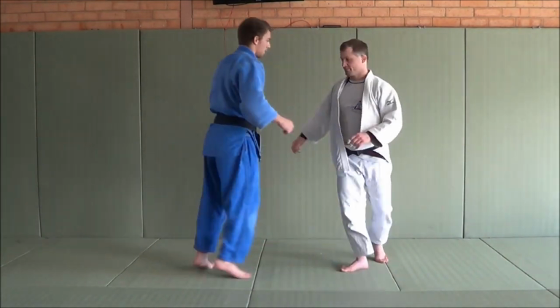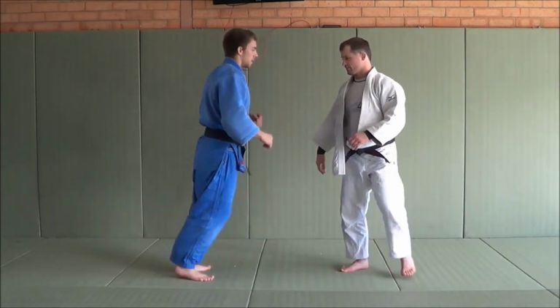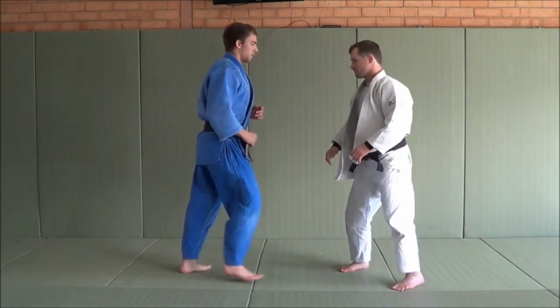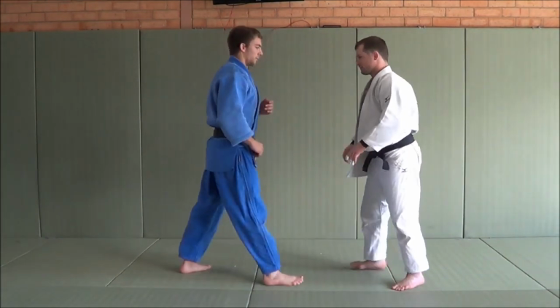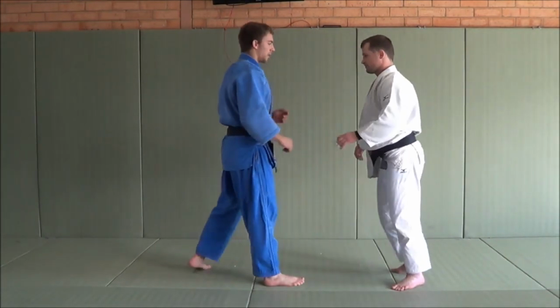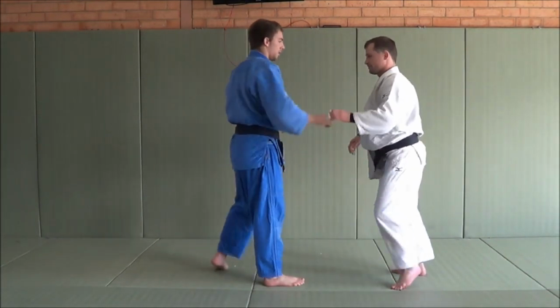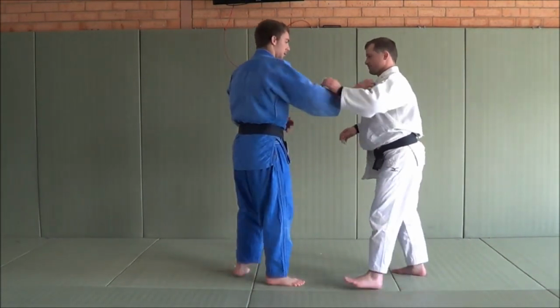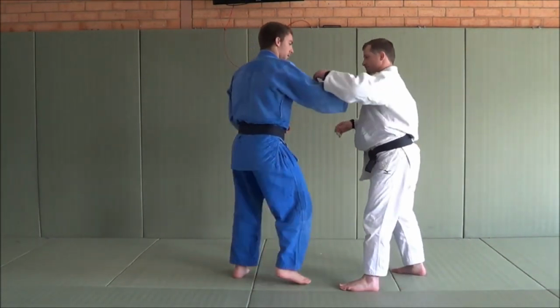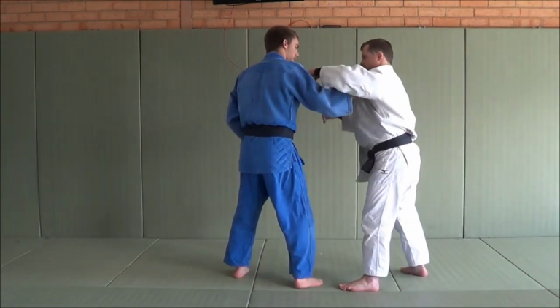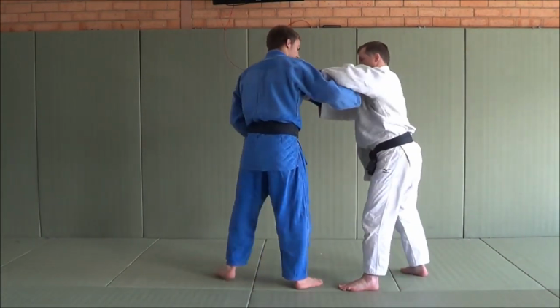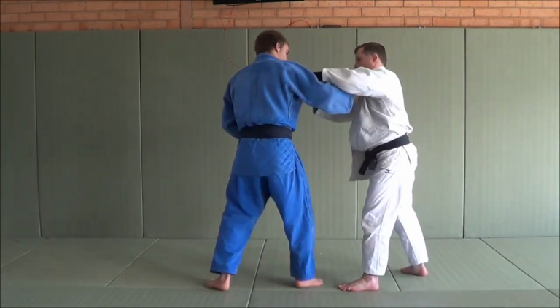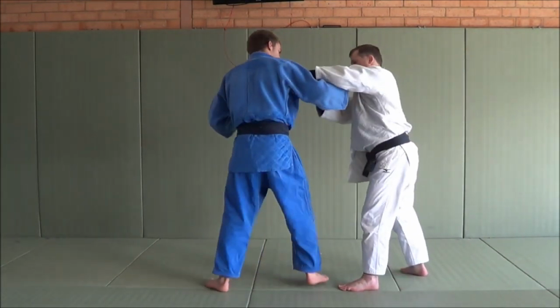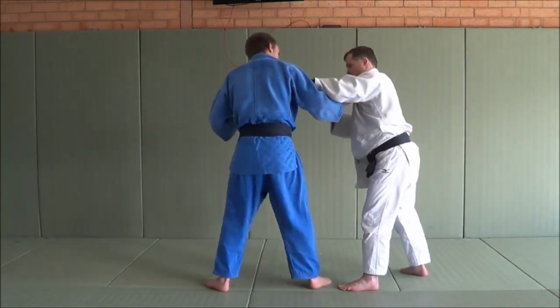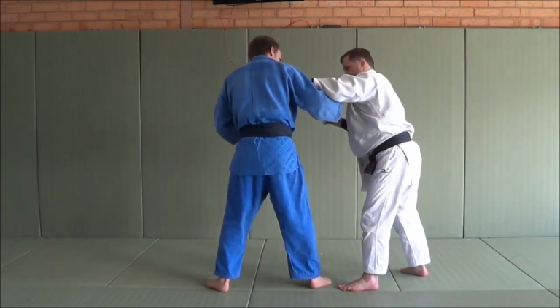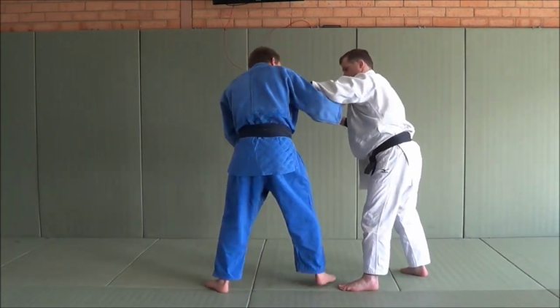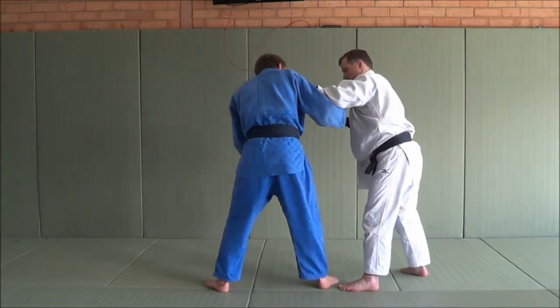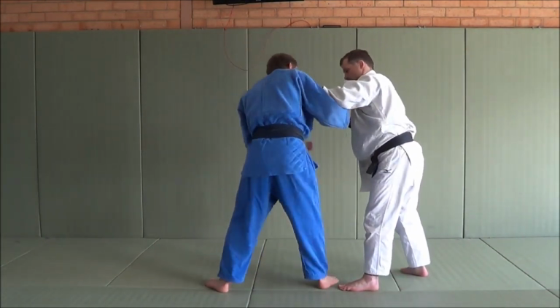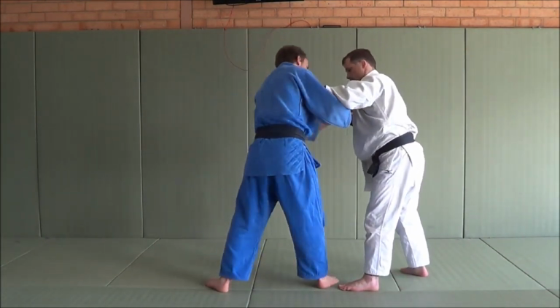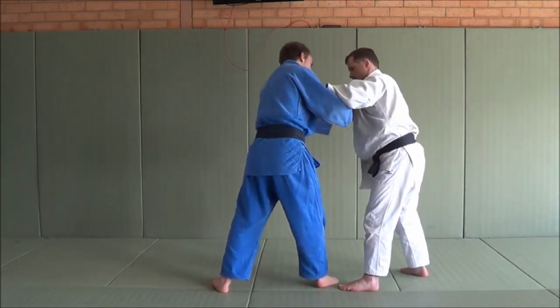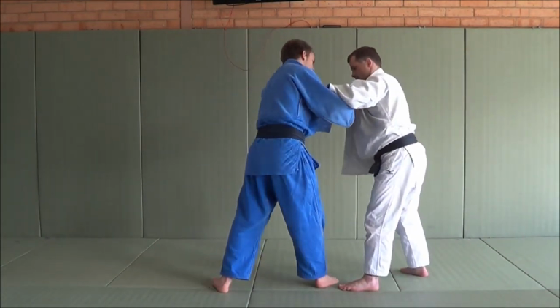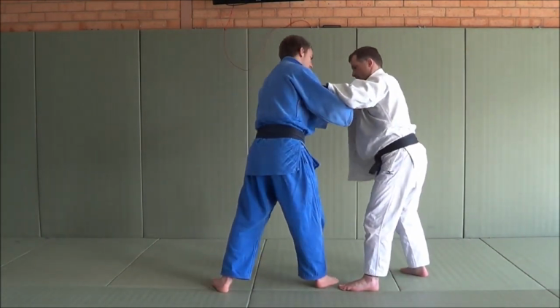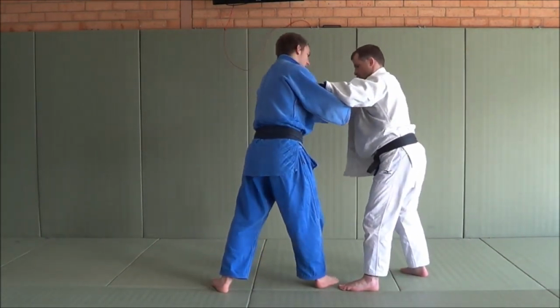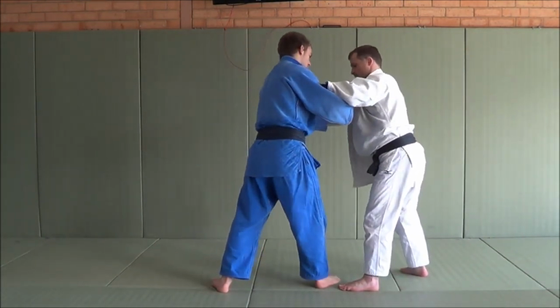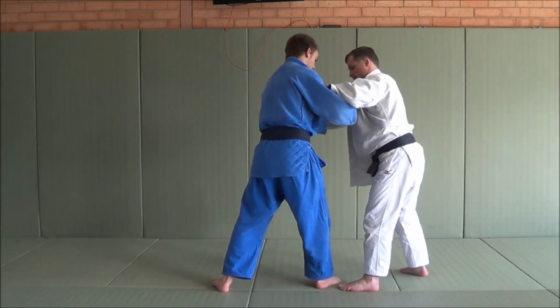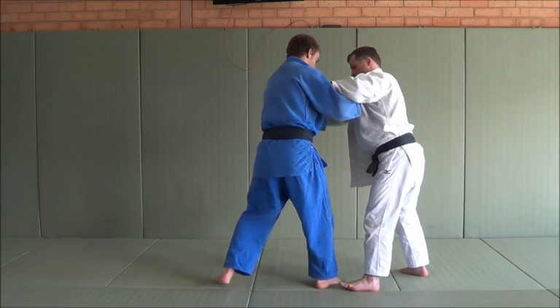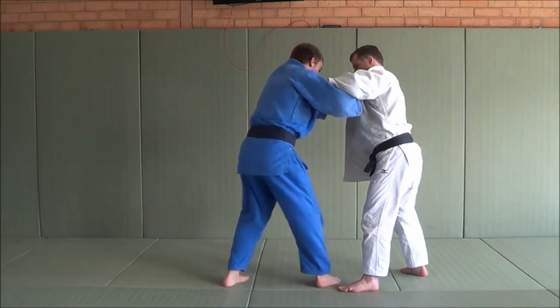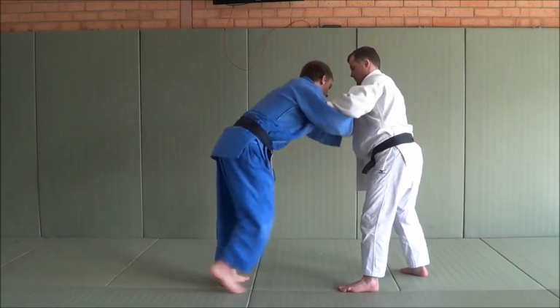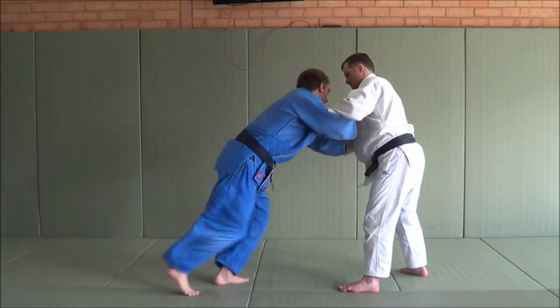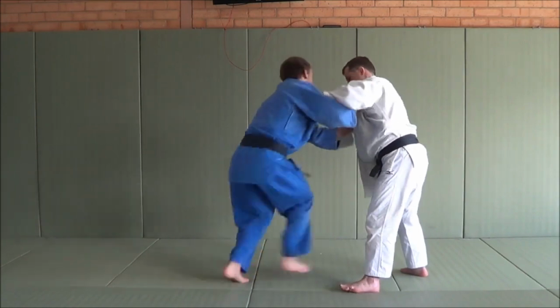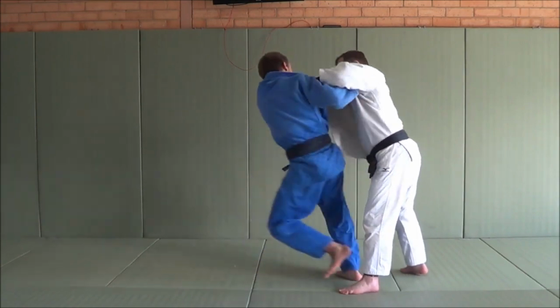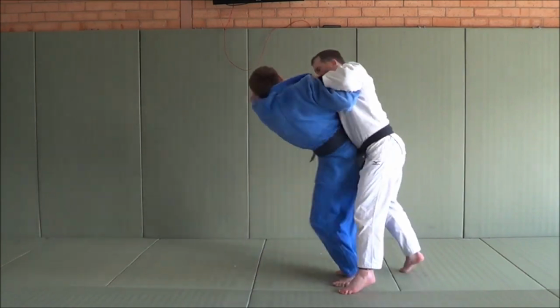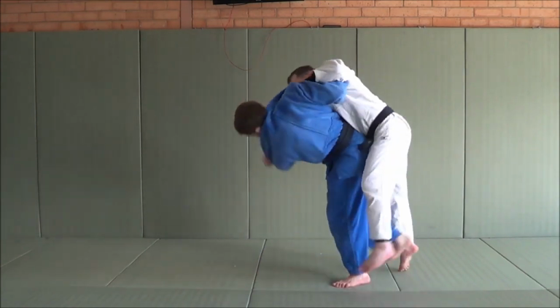So from here, I'm going to get the grip - got a little lapel, inside.